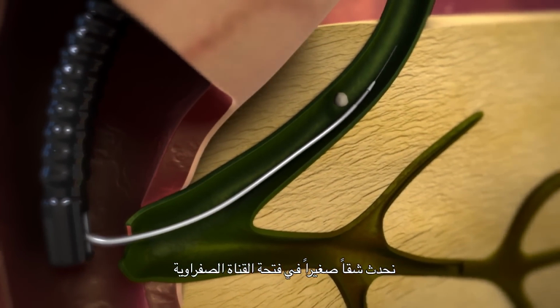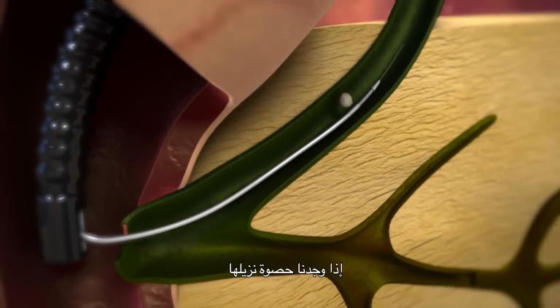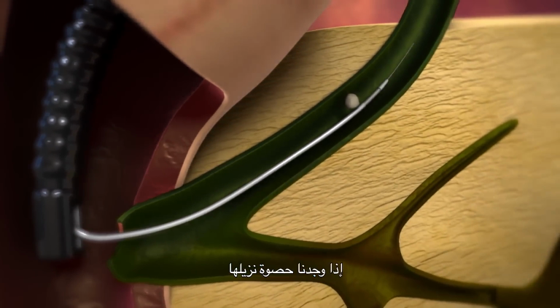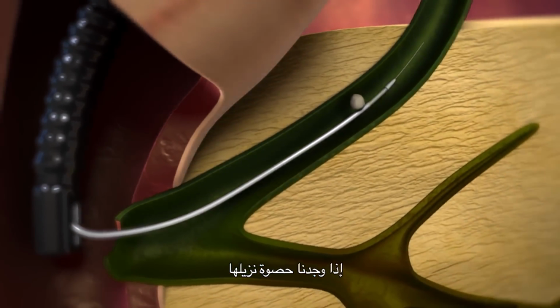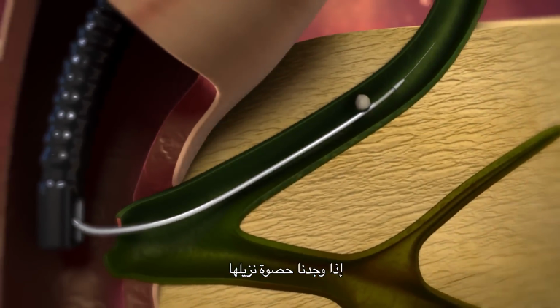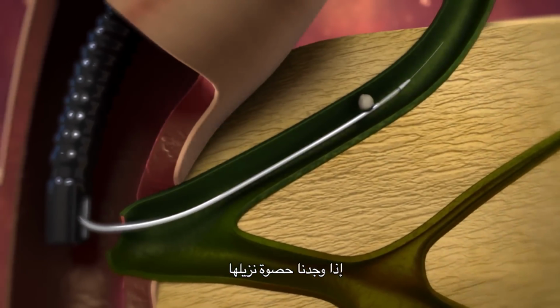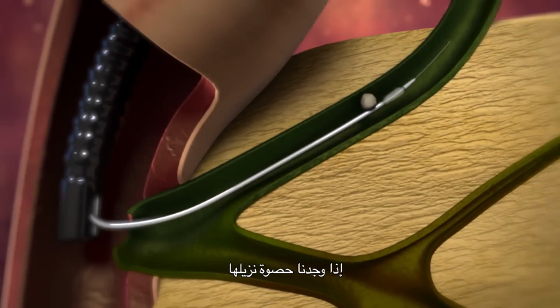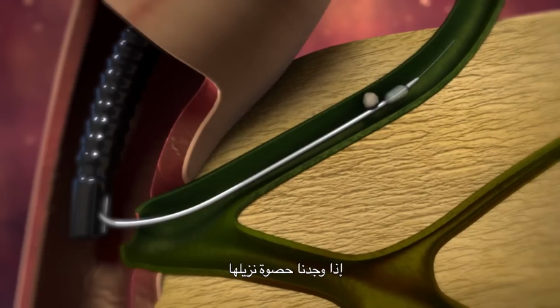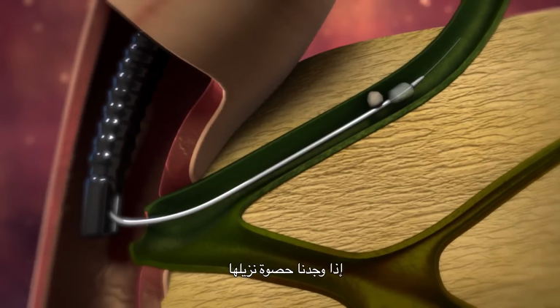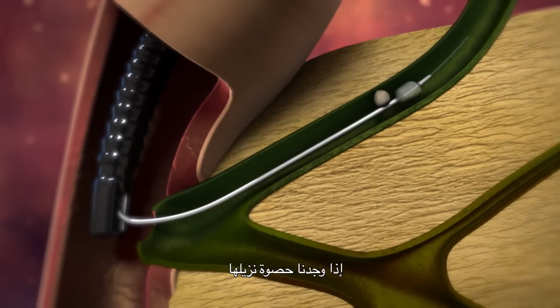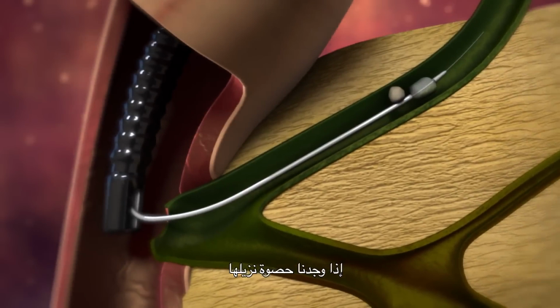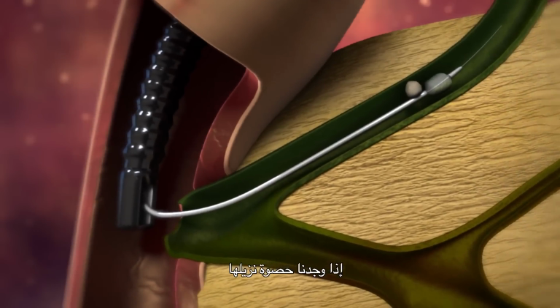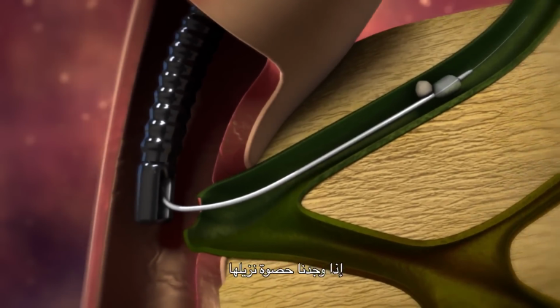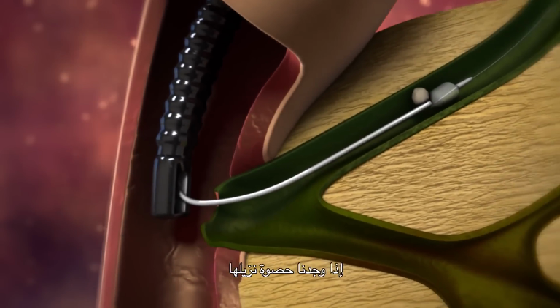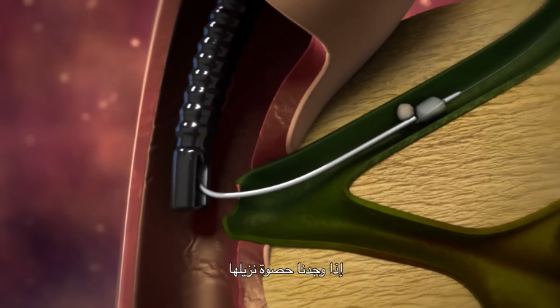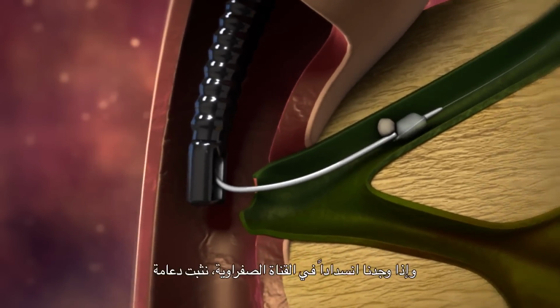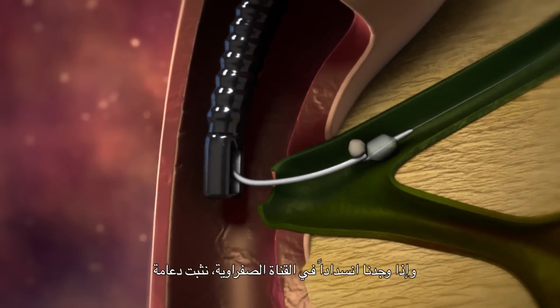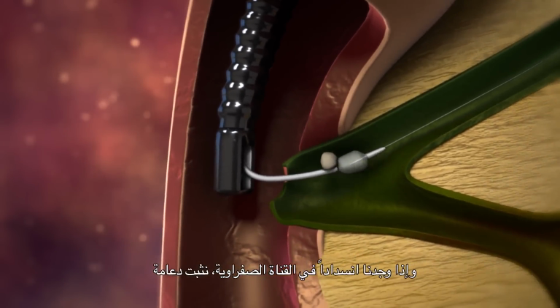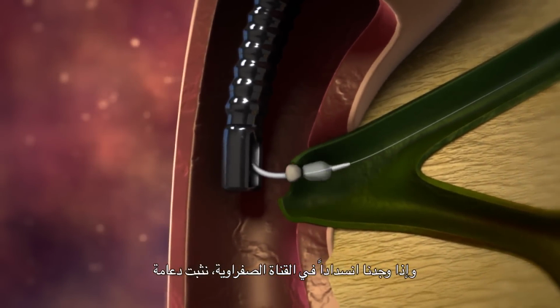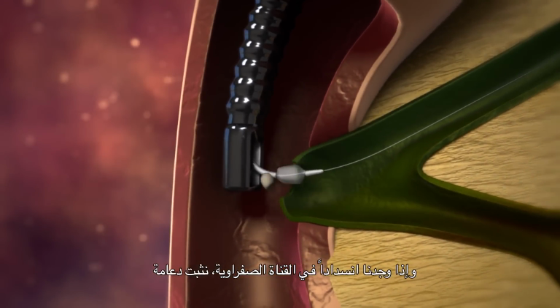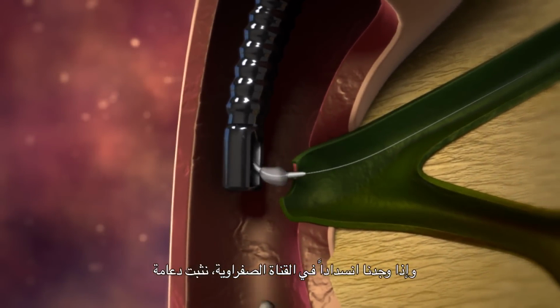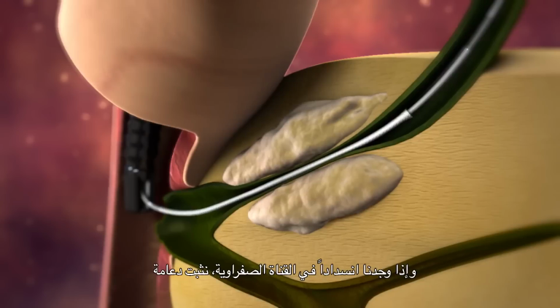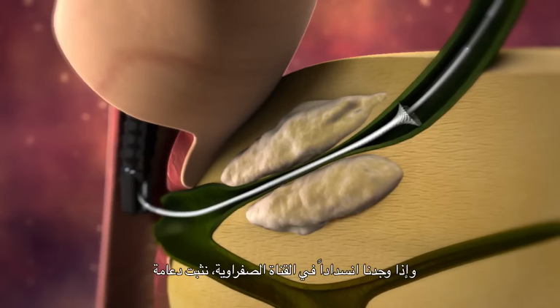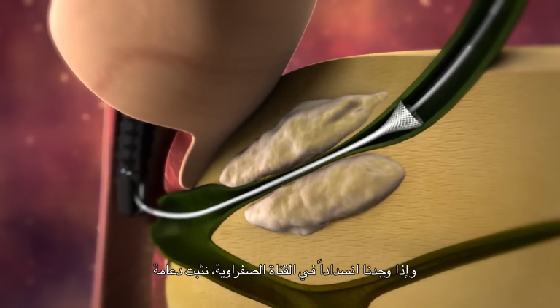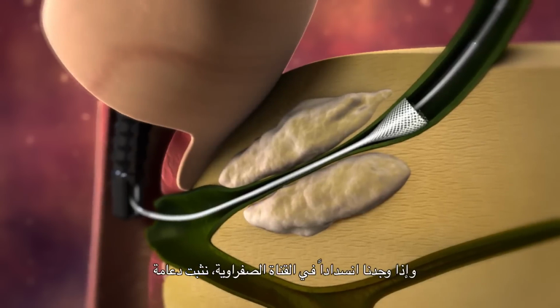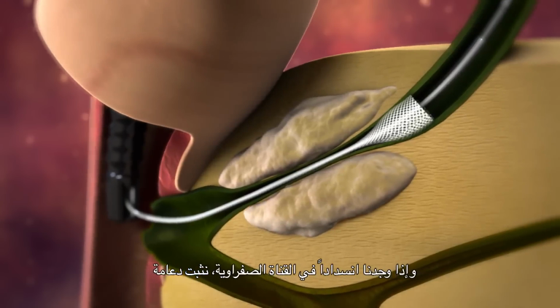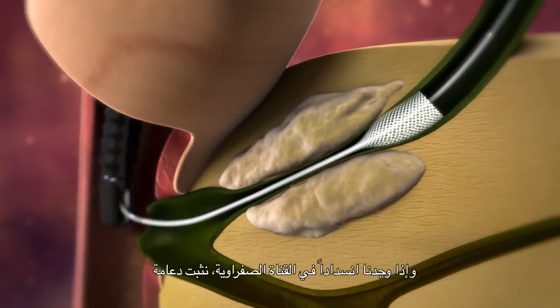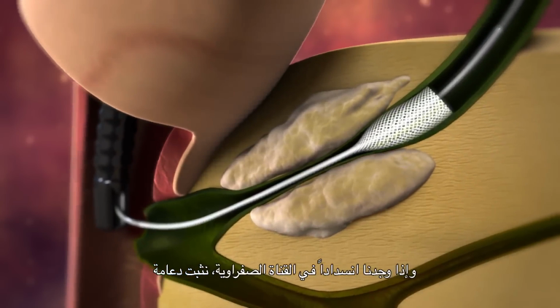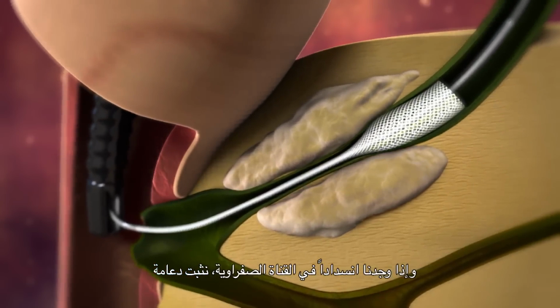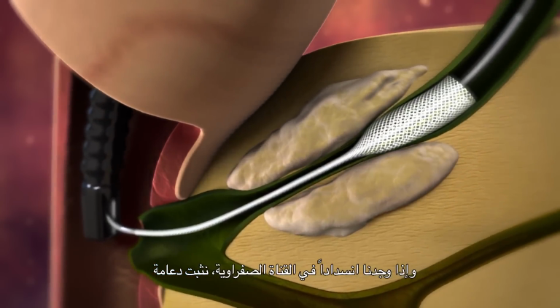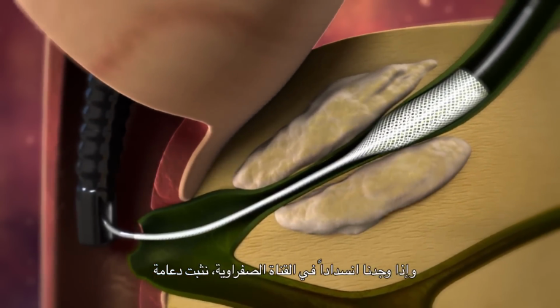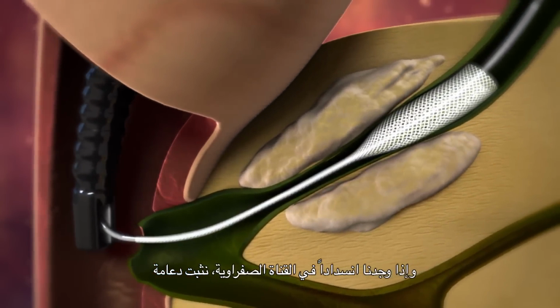If we find a stone, we can remove it. If we find a blockage in the bile duct, we can place a stent.